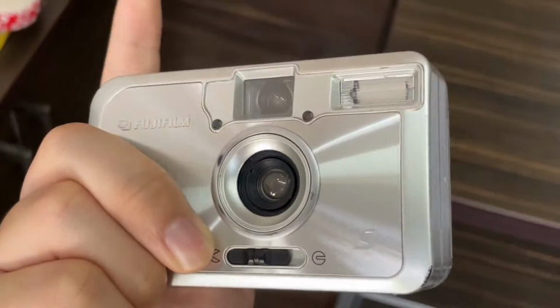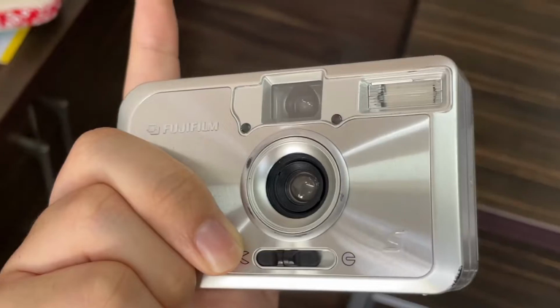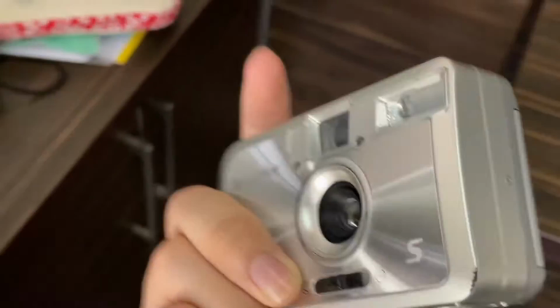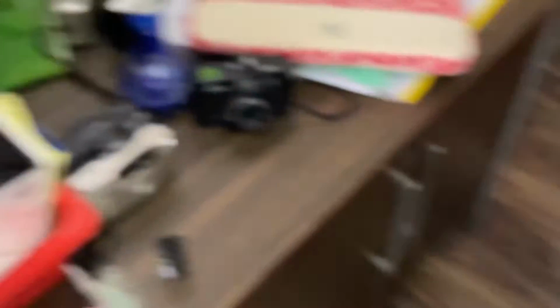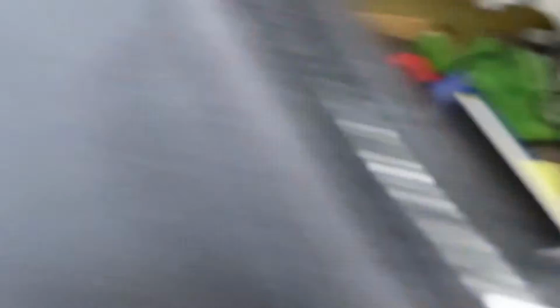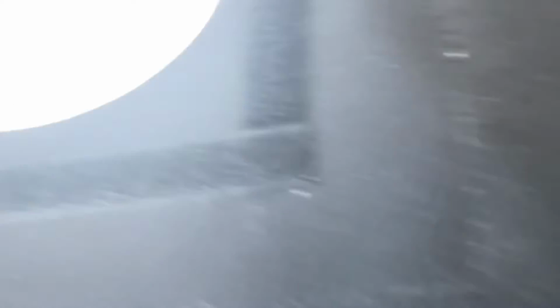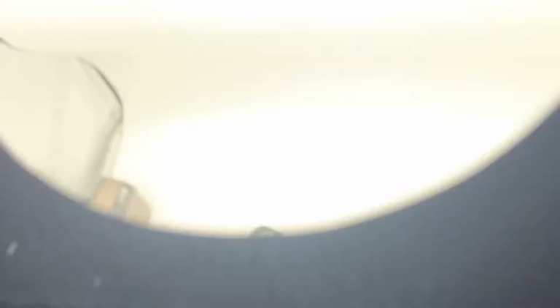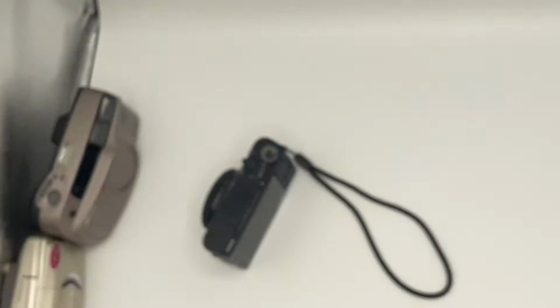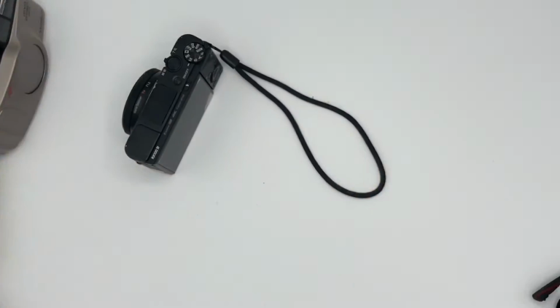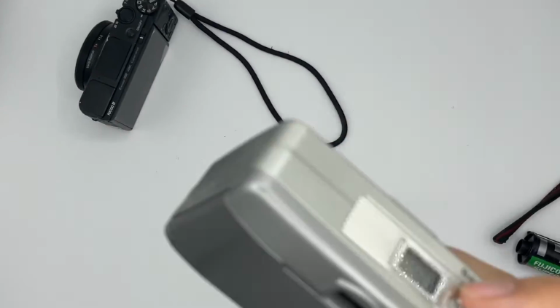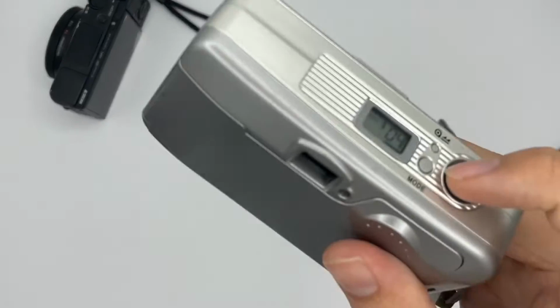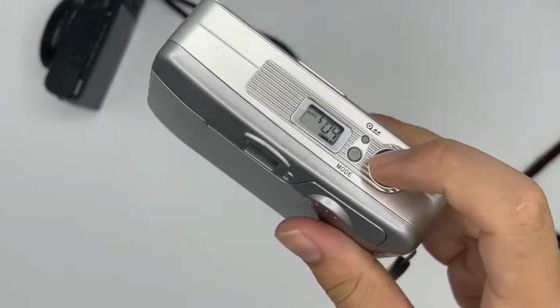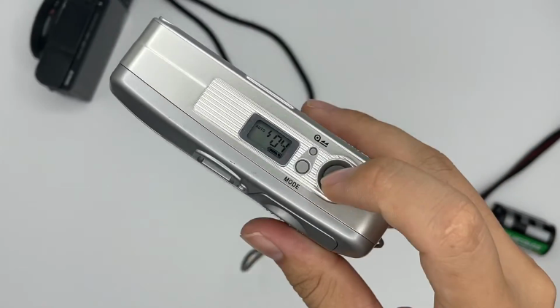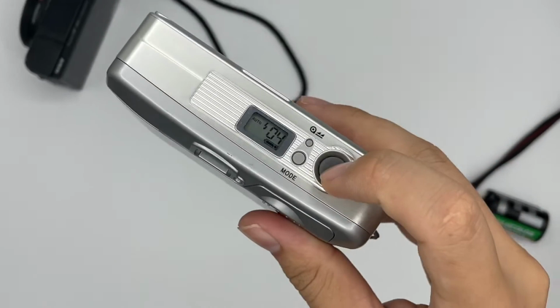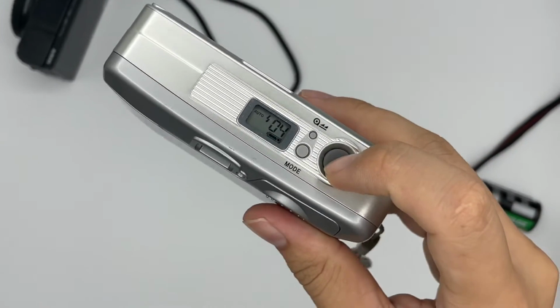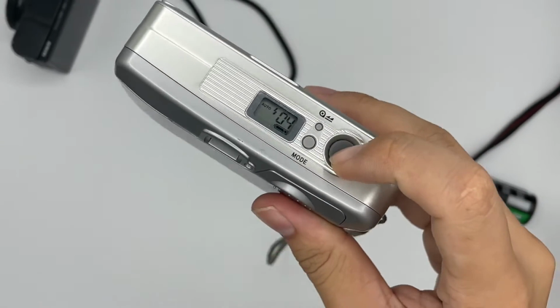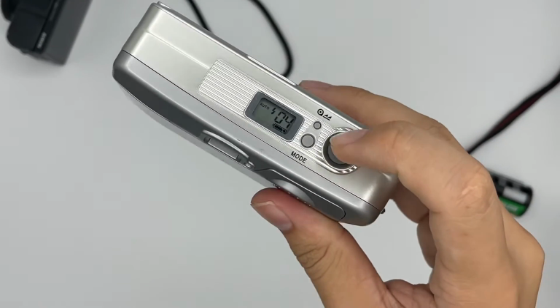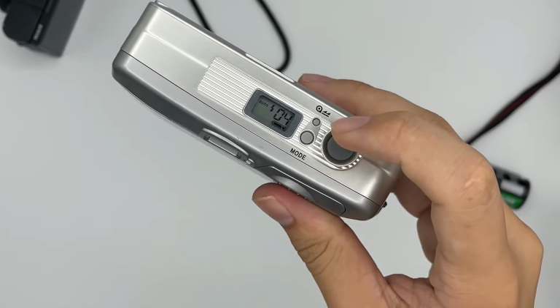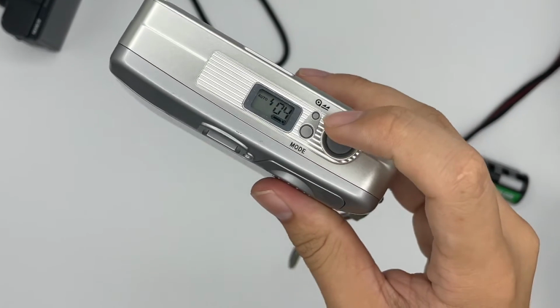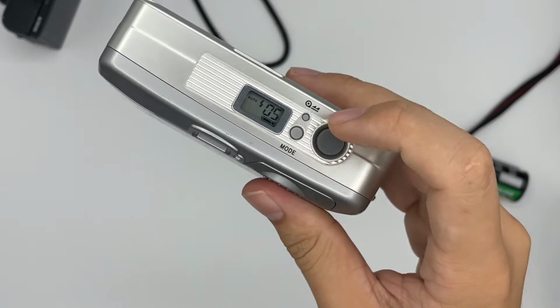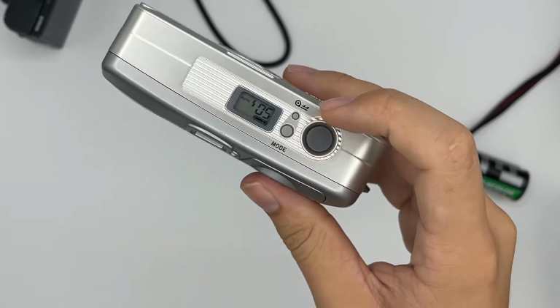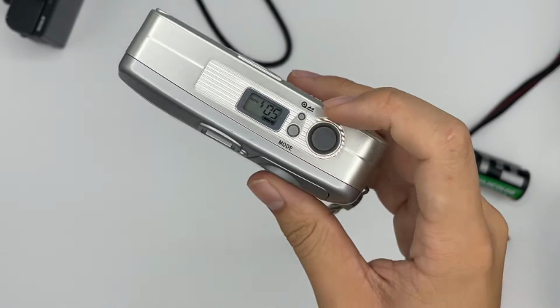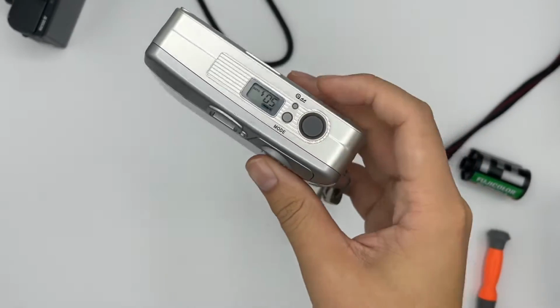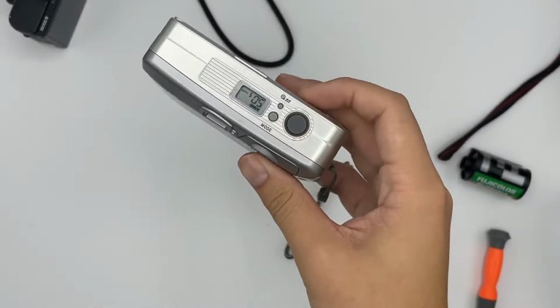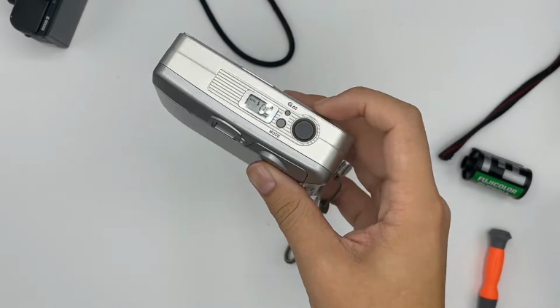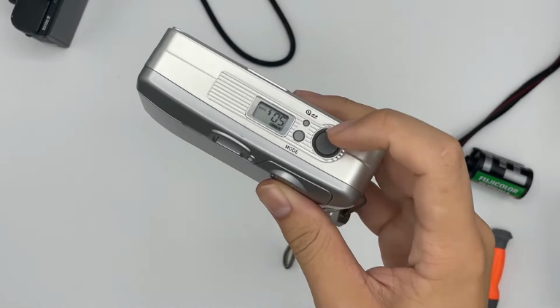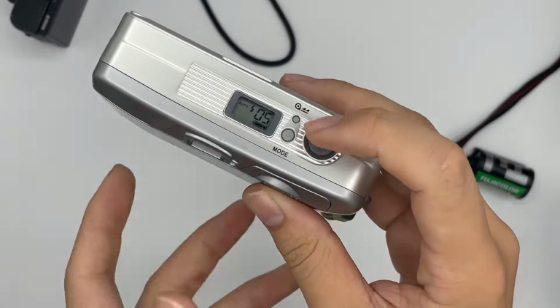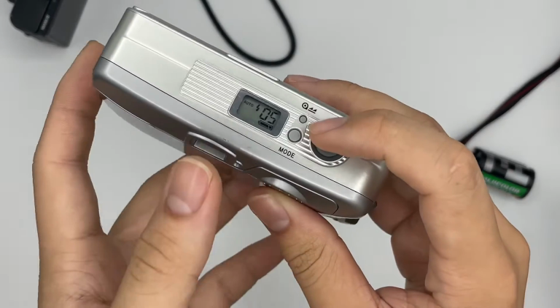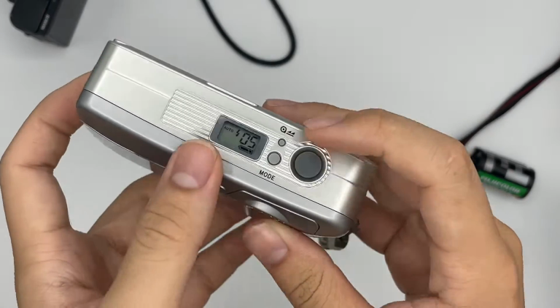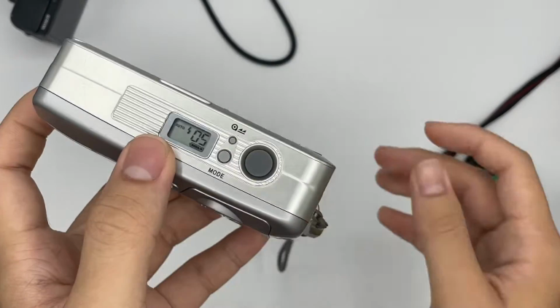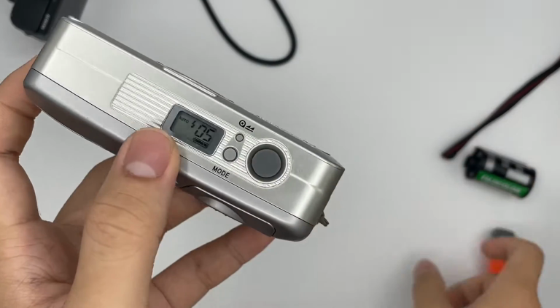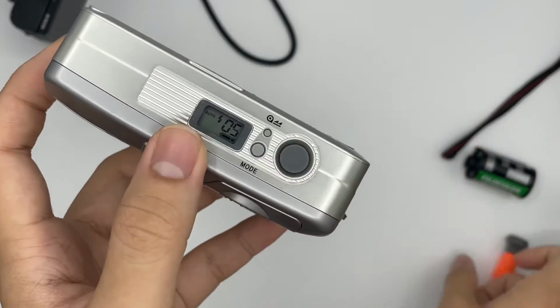Hopefully you can see the flash. And this is the camera — to advance you can just press the button right here.